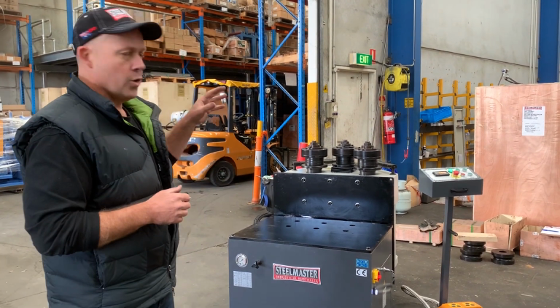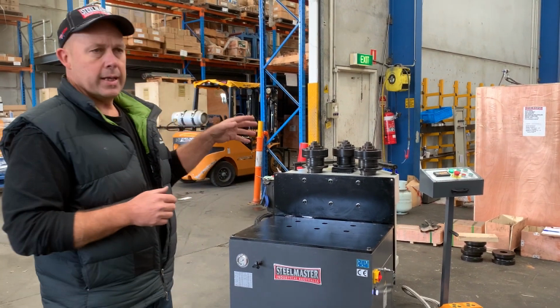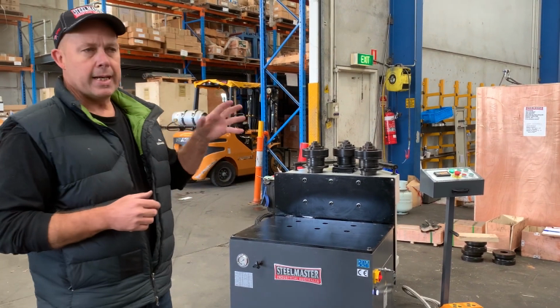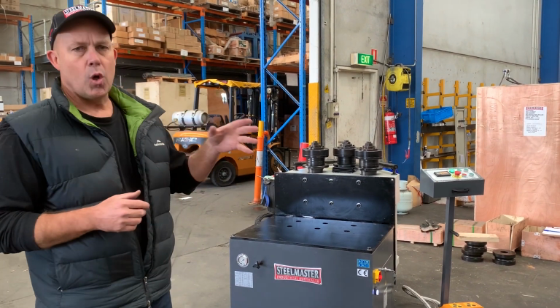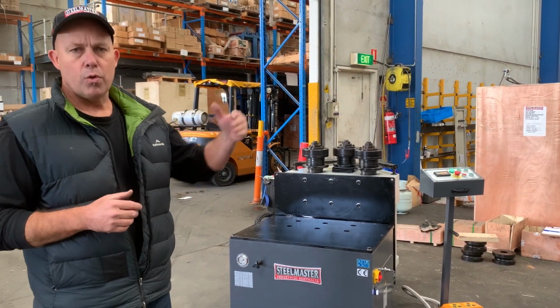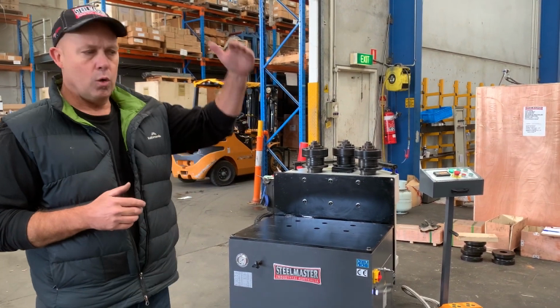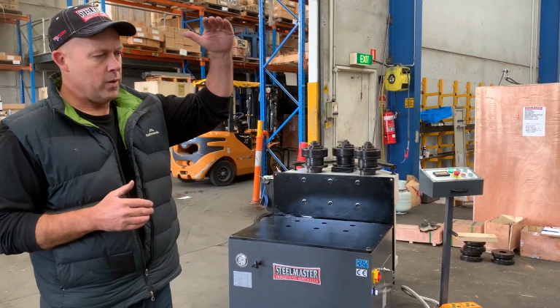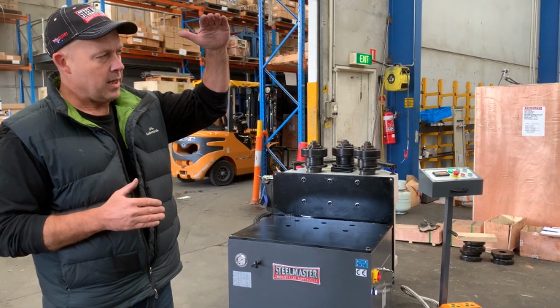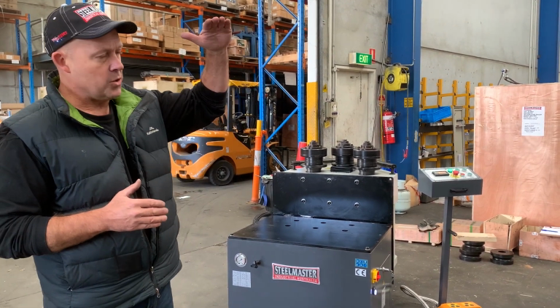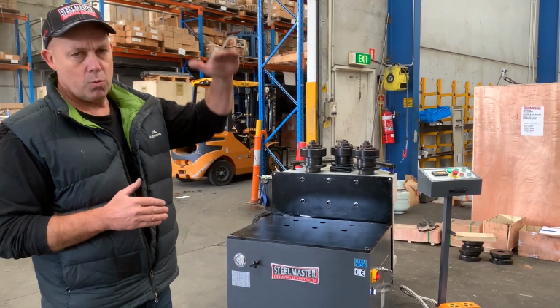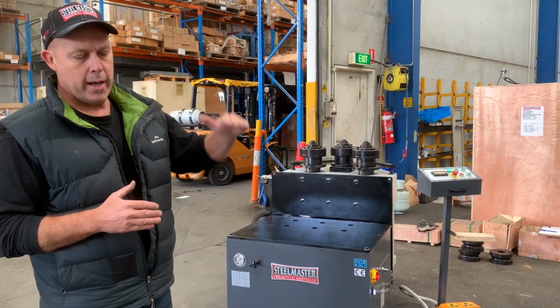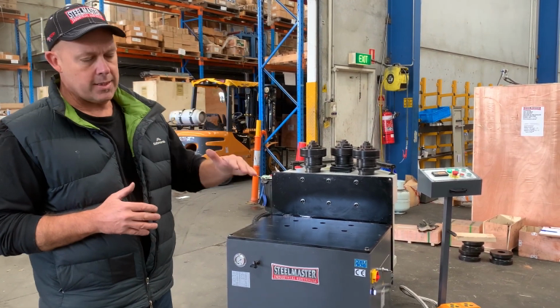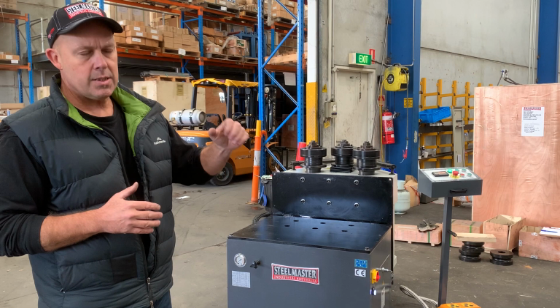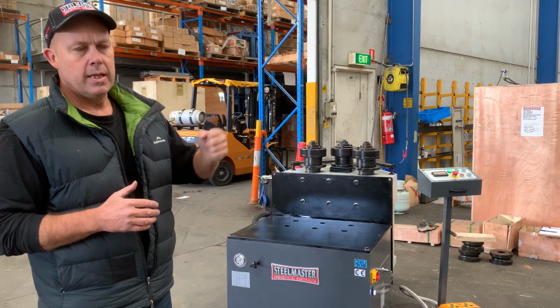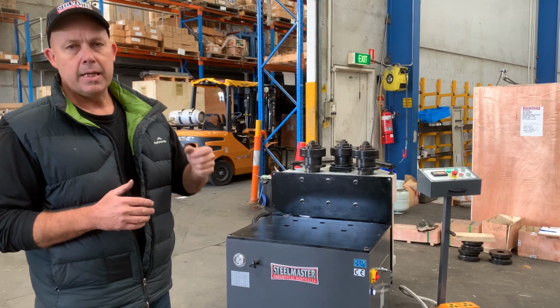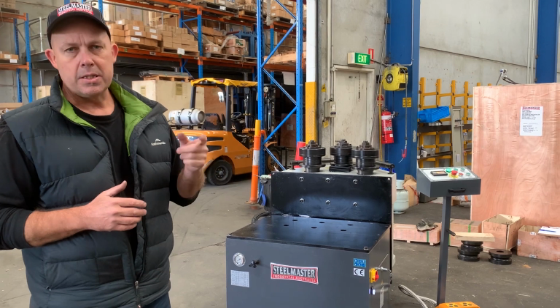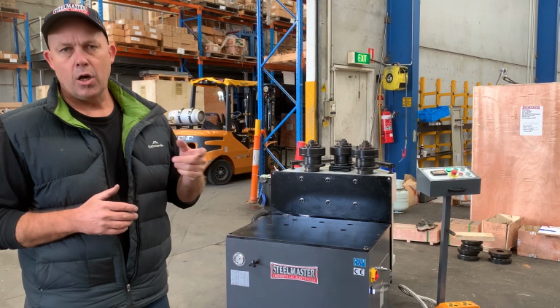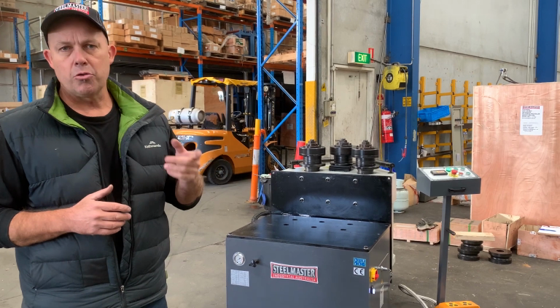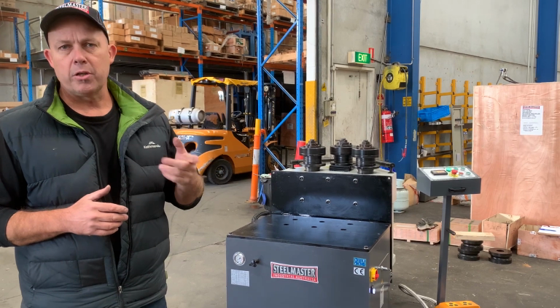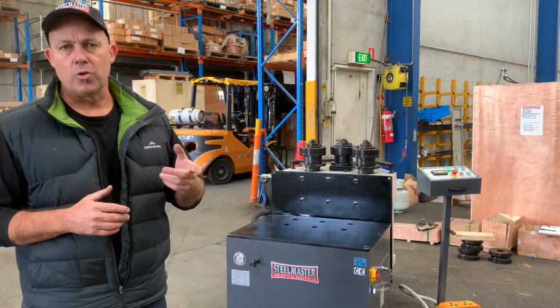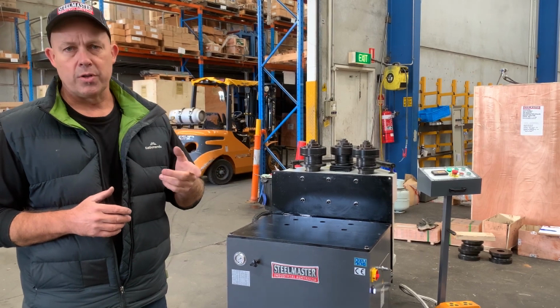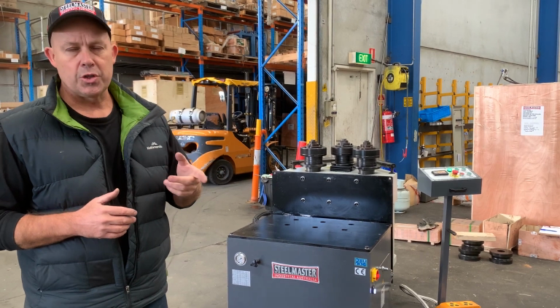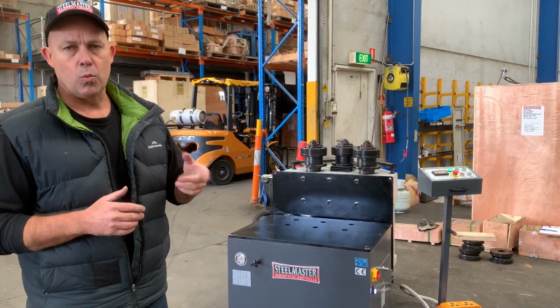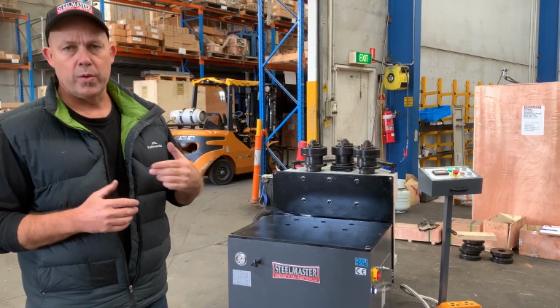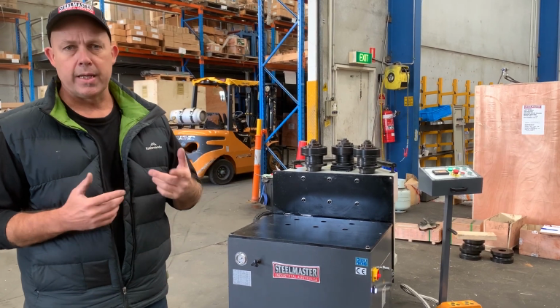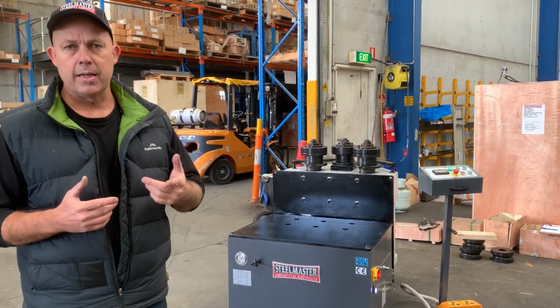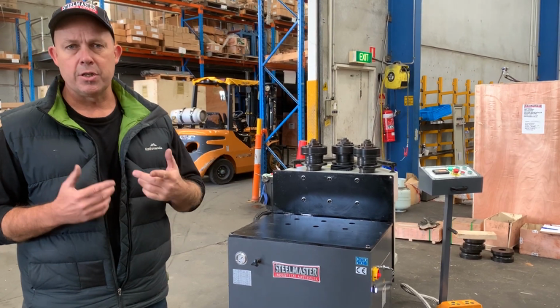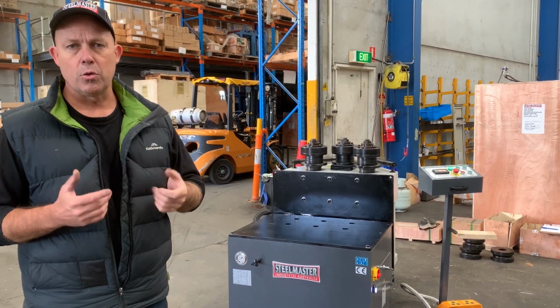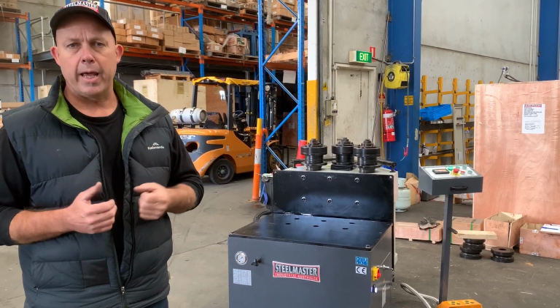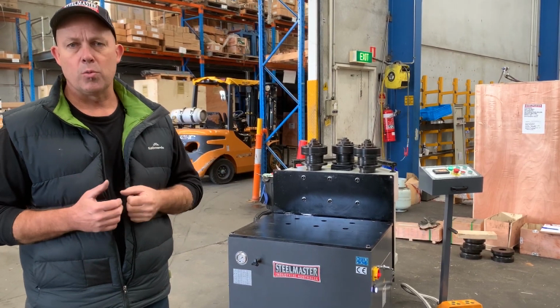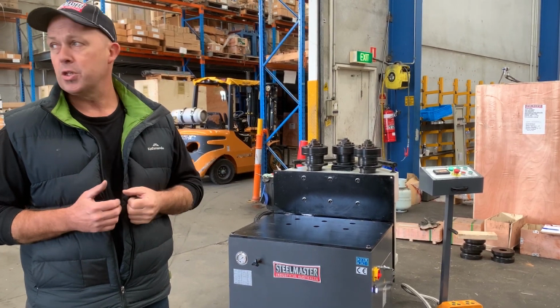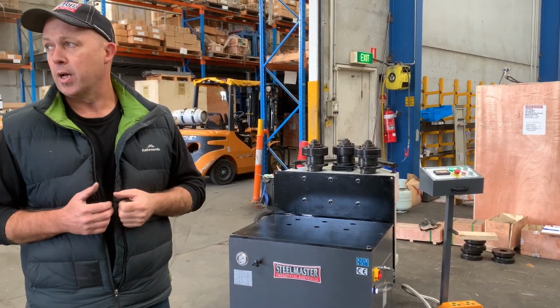The top roll, which is the Y axis, is hydraulically driven, so it has a digital angle positioner.